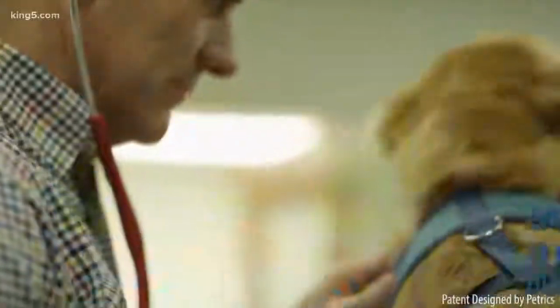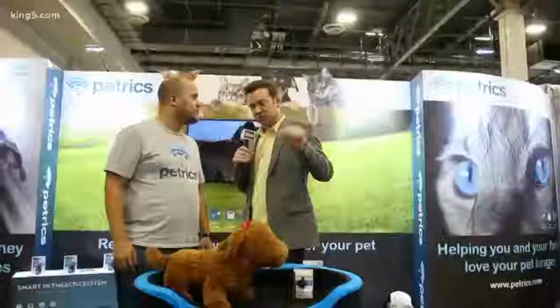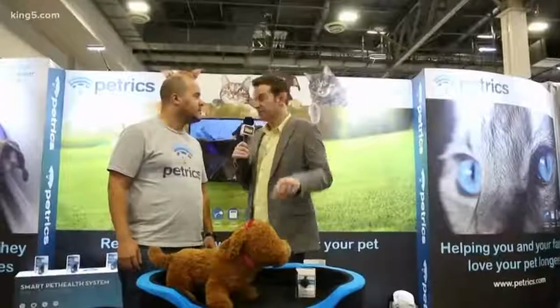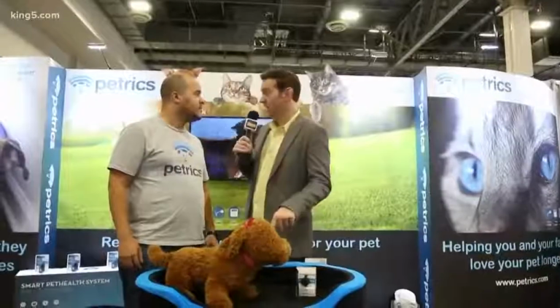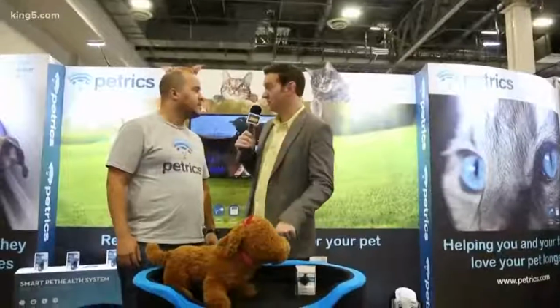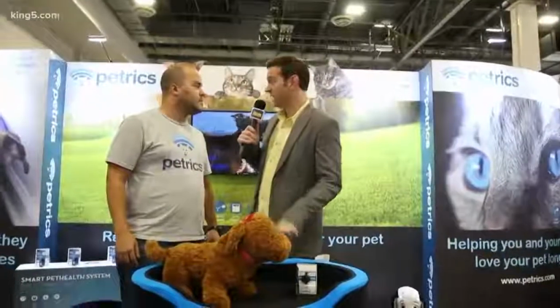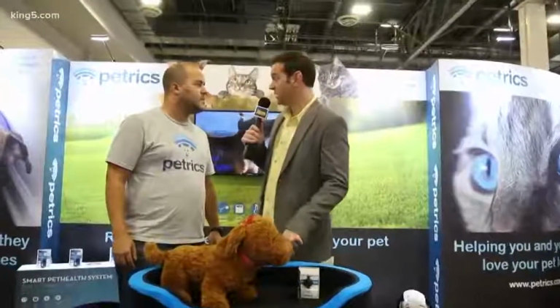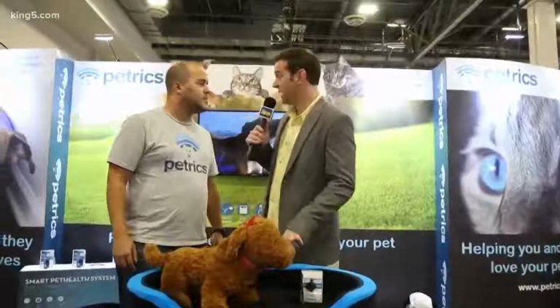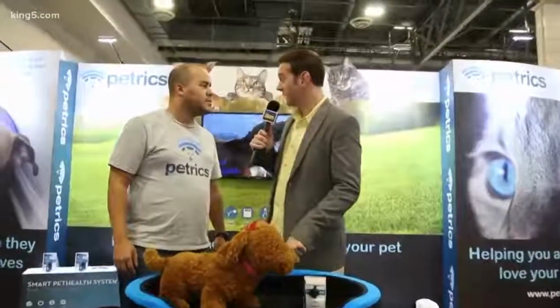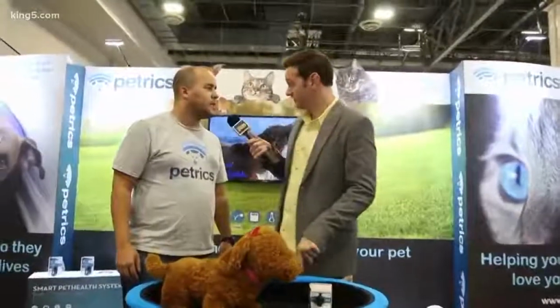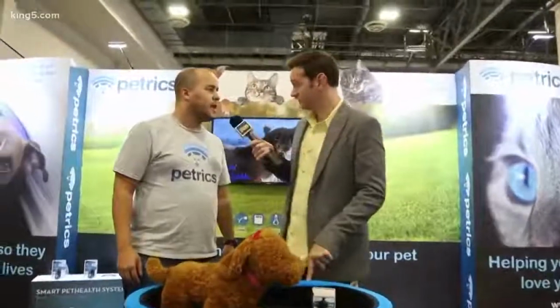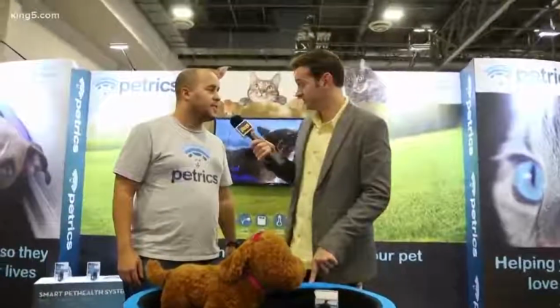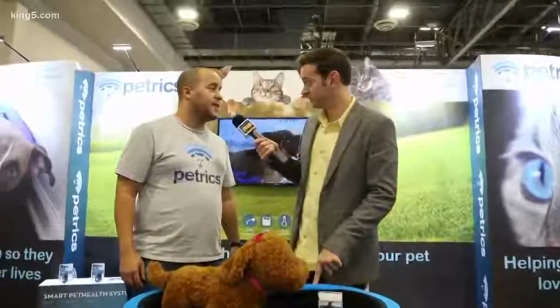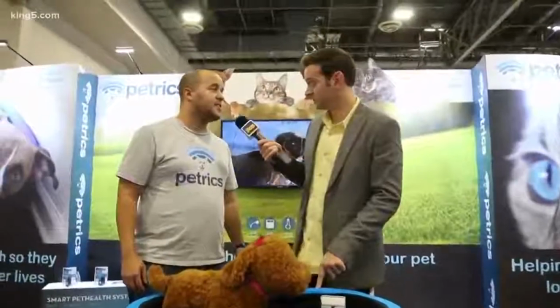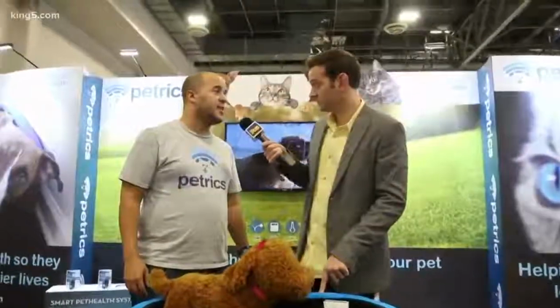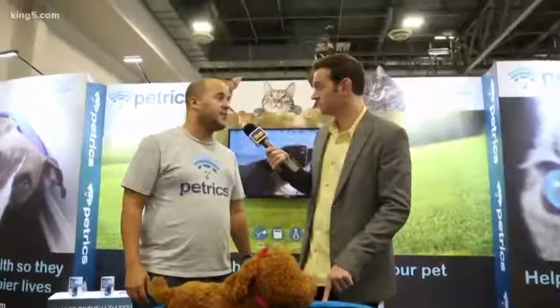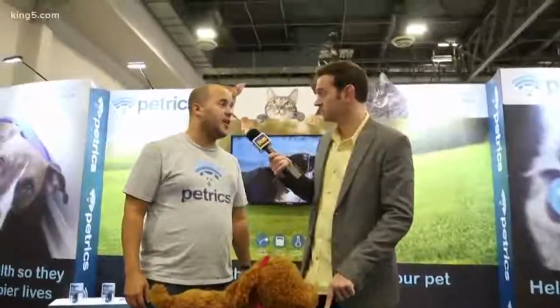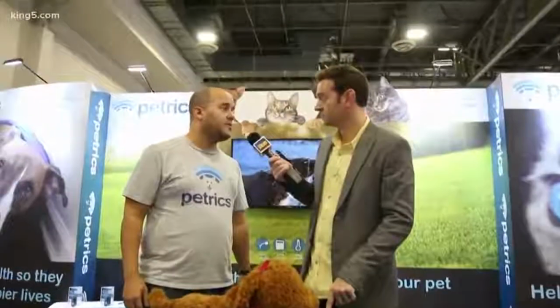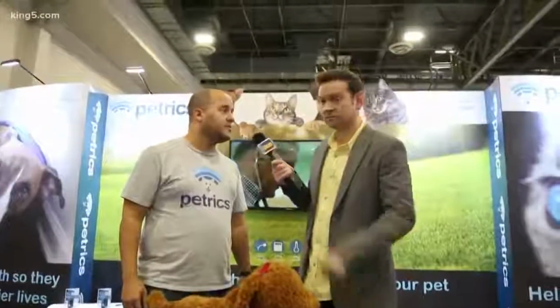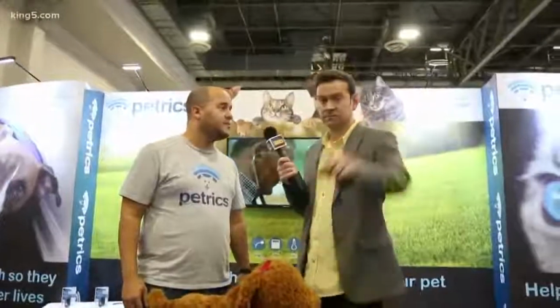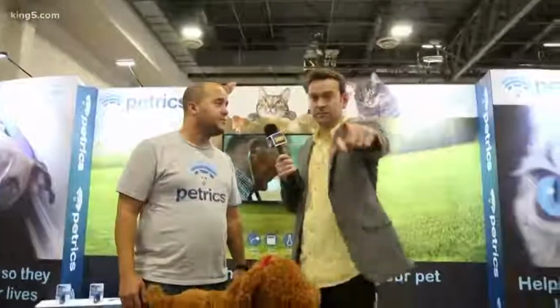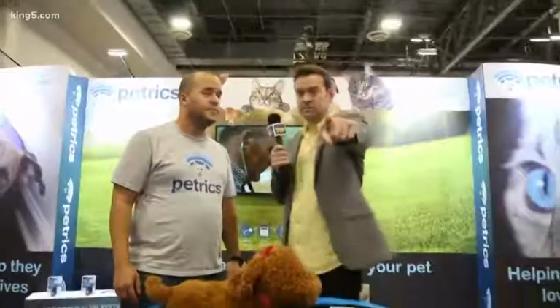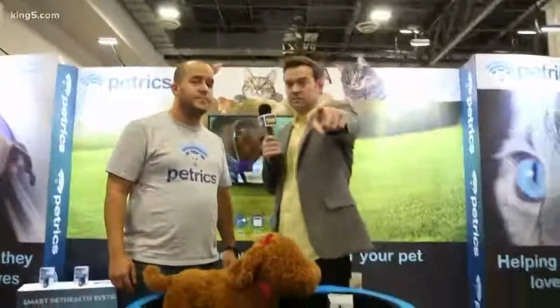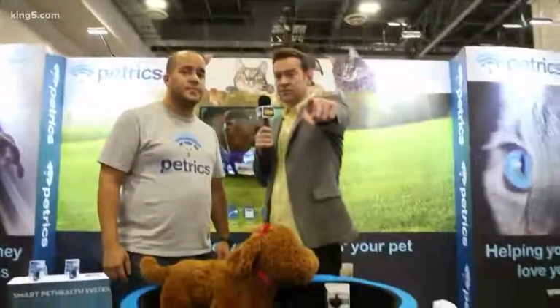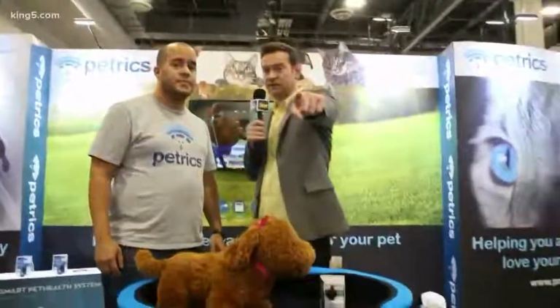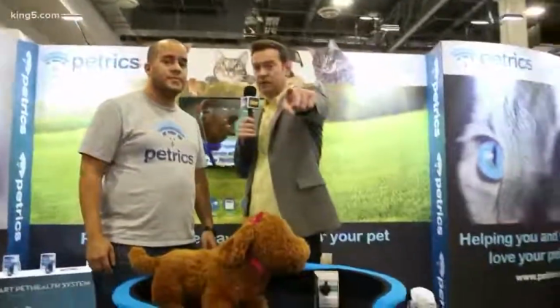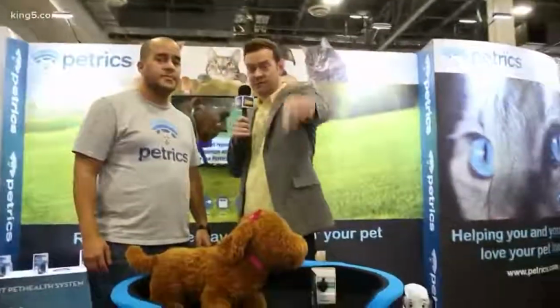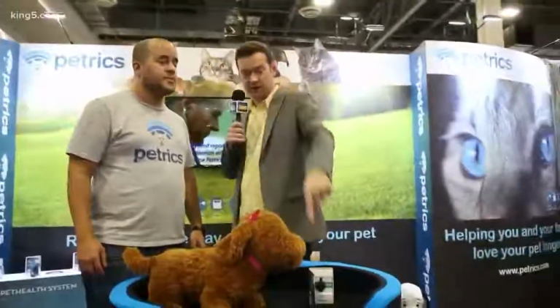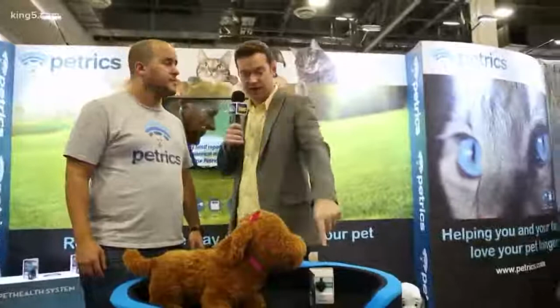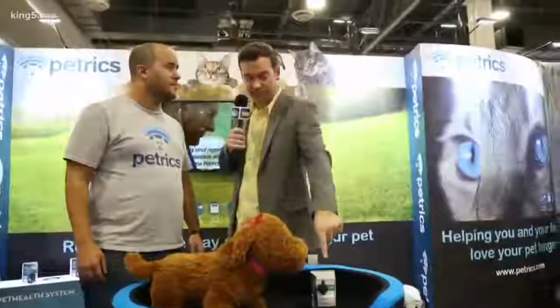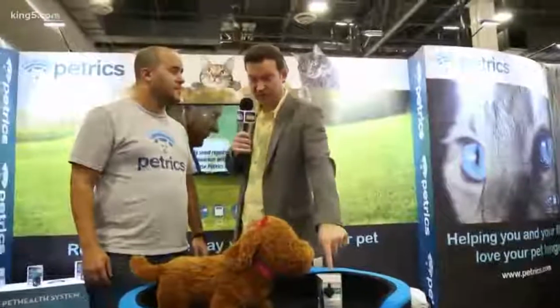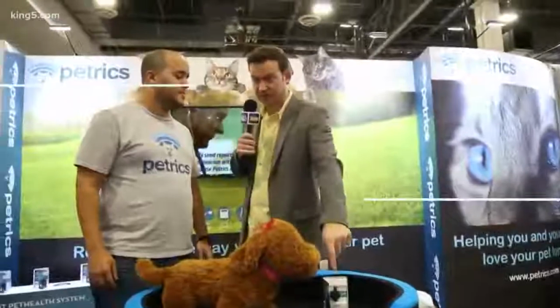This is brand new, not out yet — it's coming in the fall. Be ready for it. Be on the lookout for Petrix.